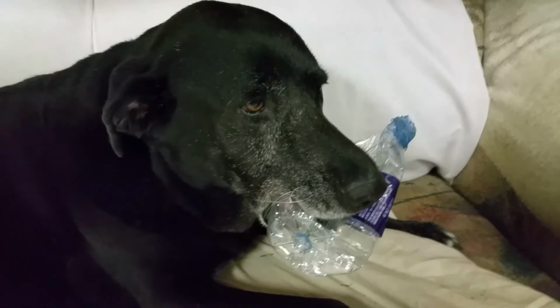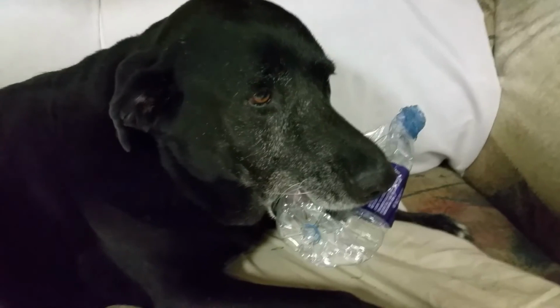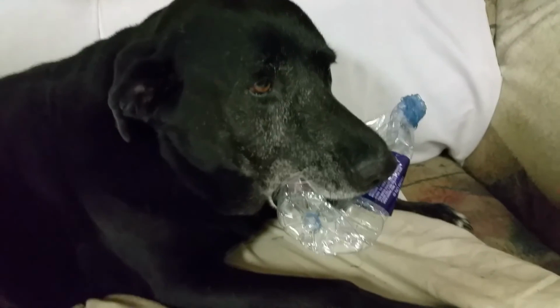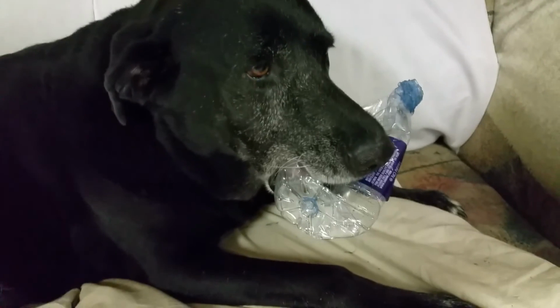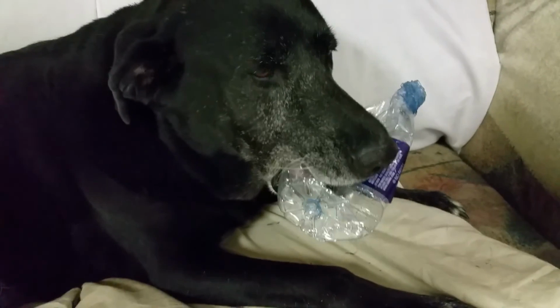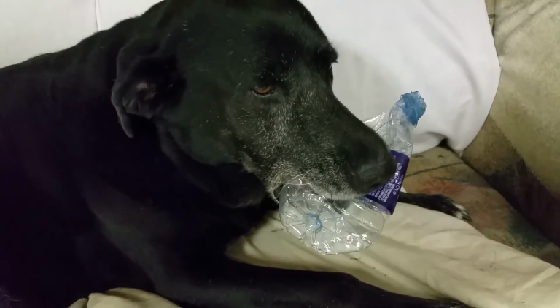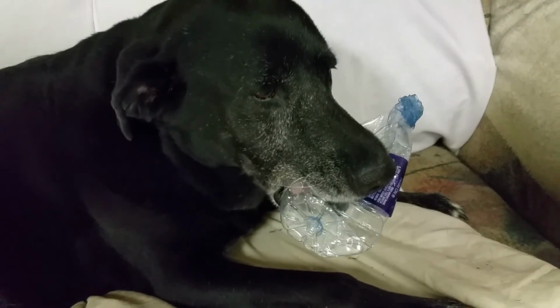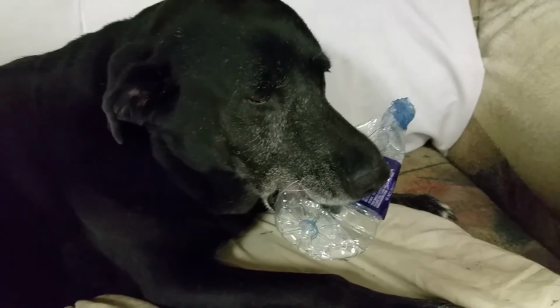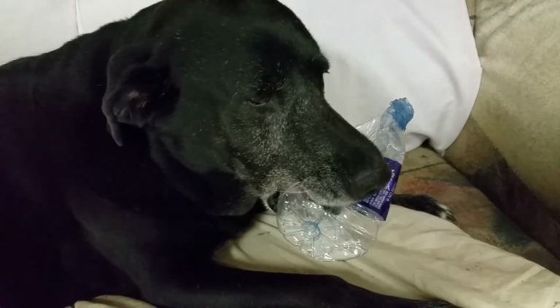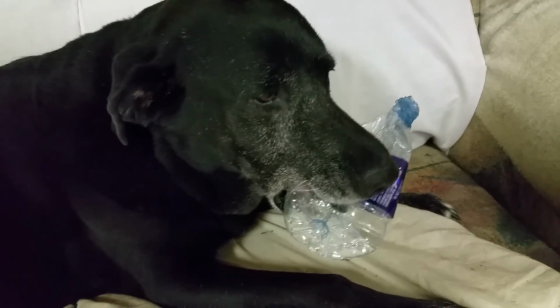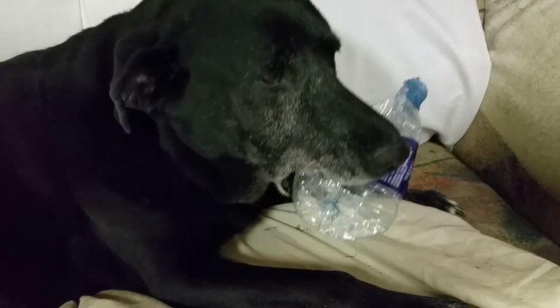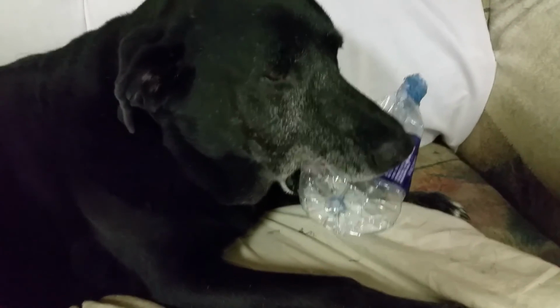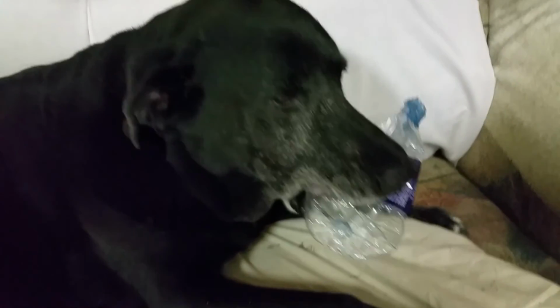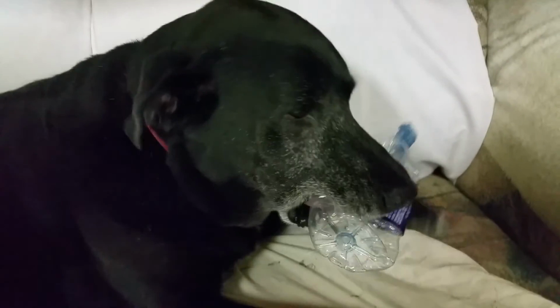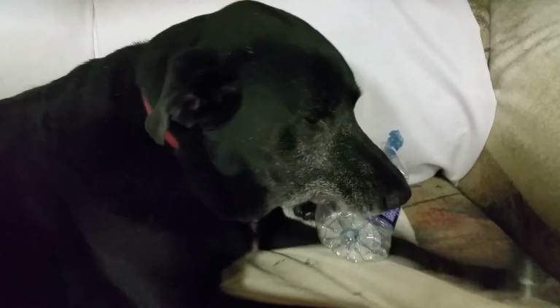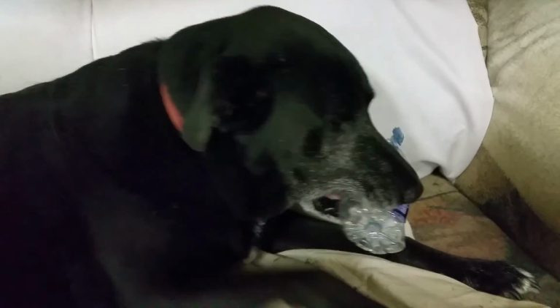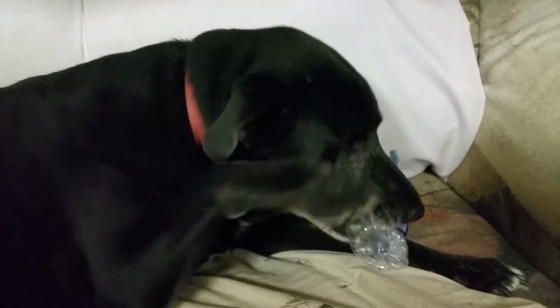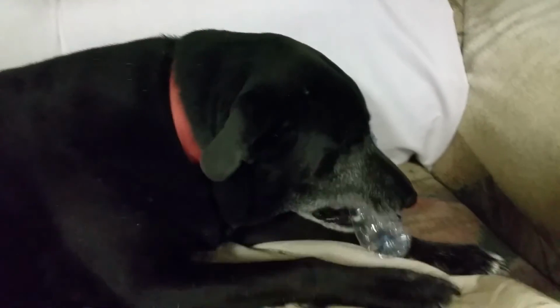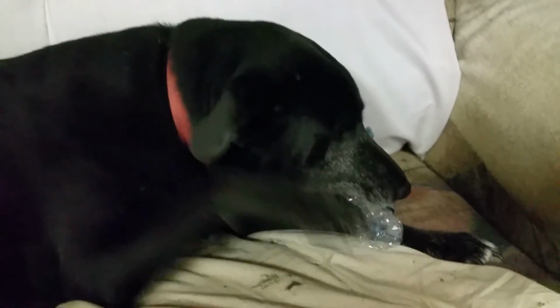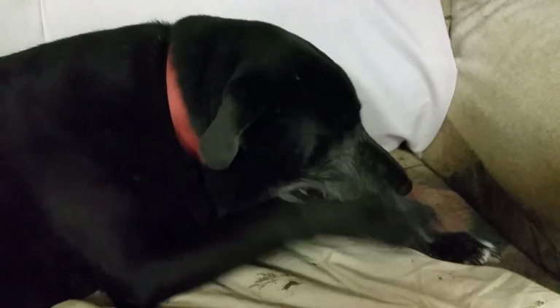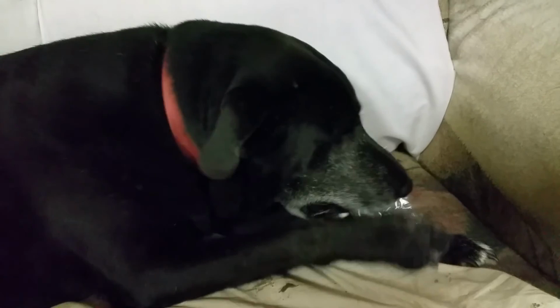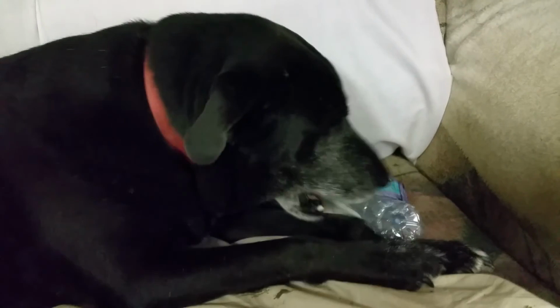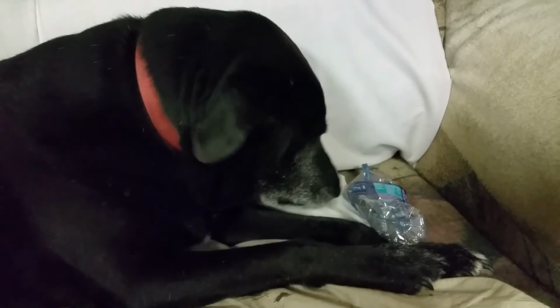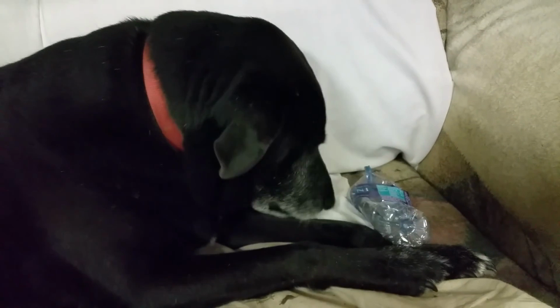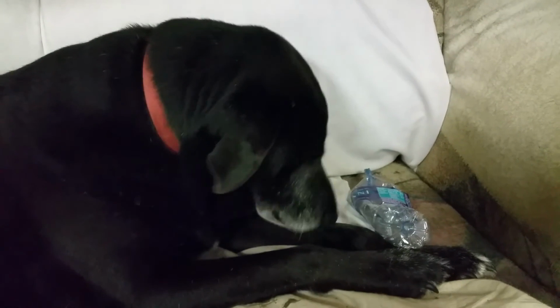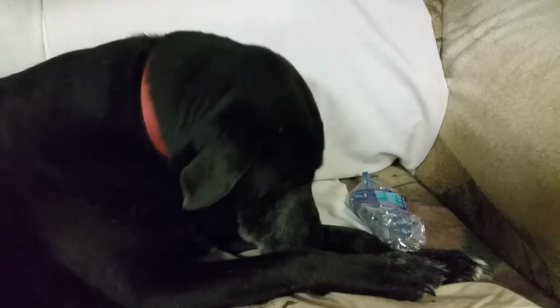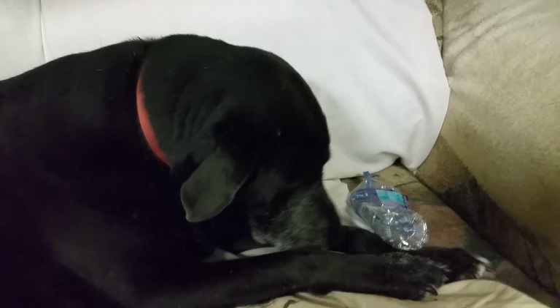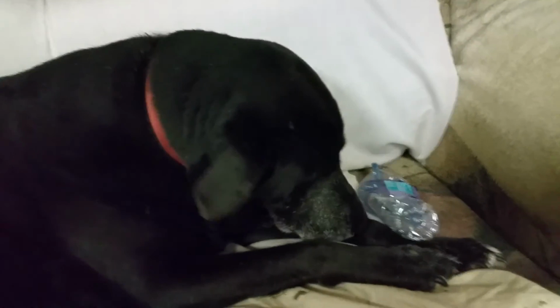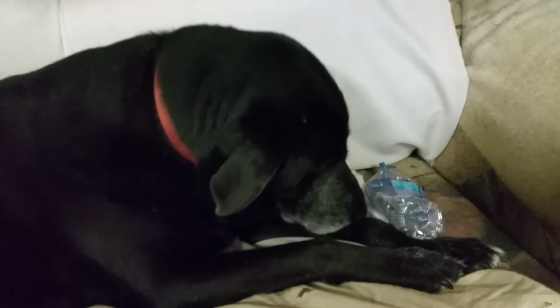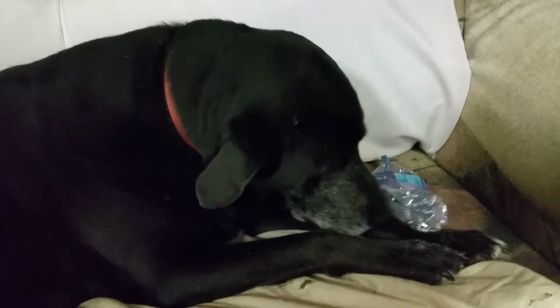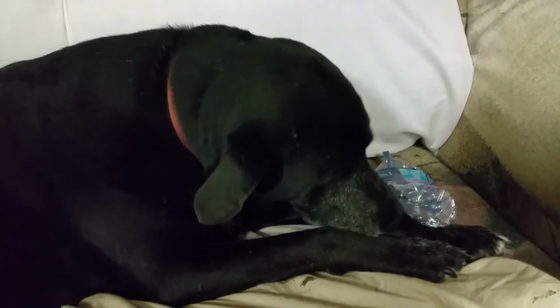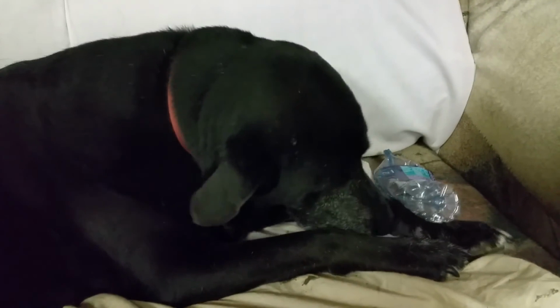Well, that just goes to show you that Zeke's a hell of a lot smarter than he looks. He's a damn good-looking dog.